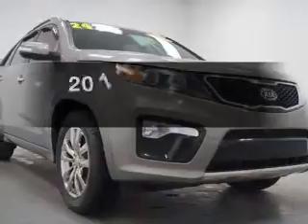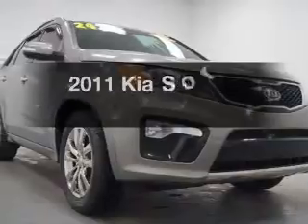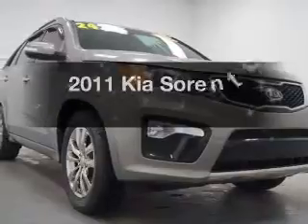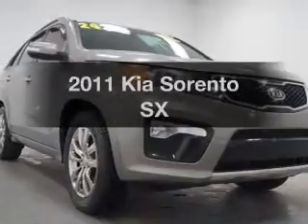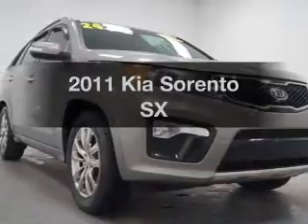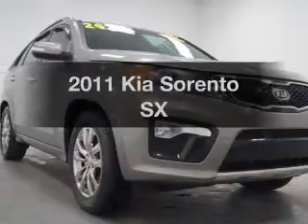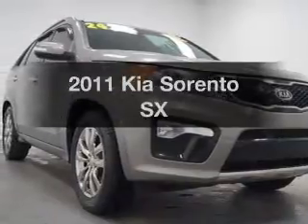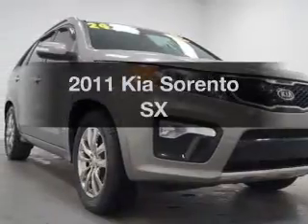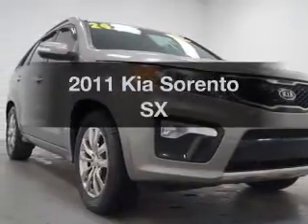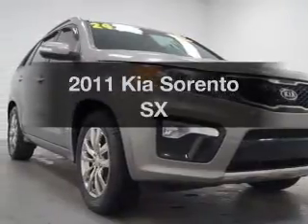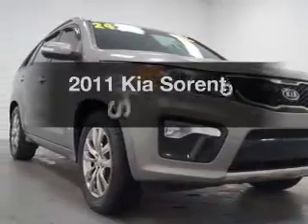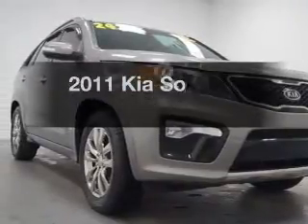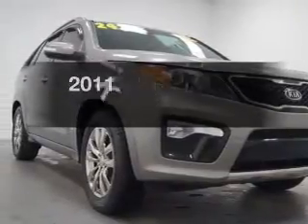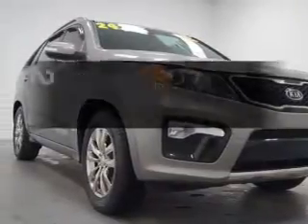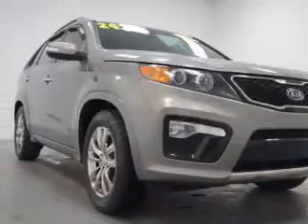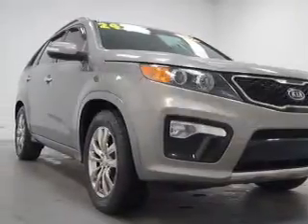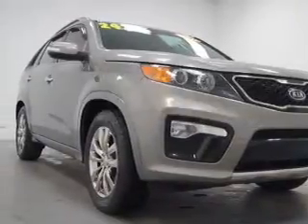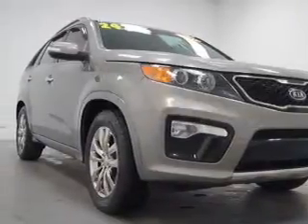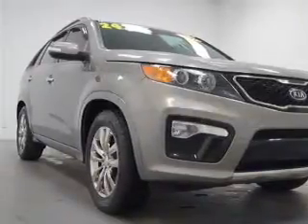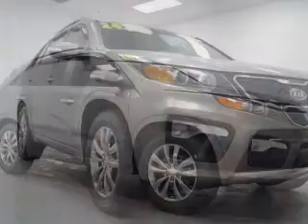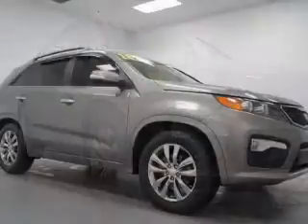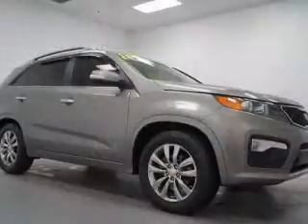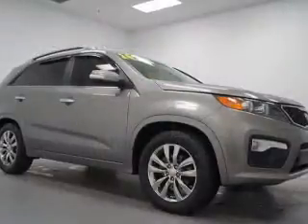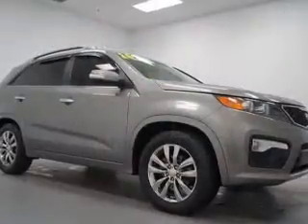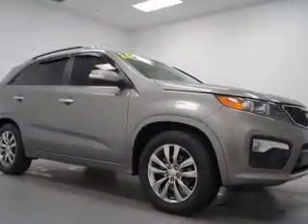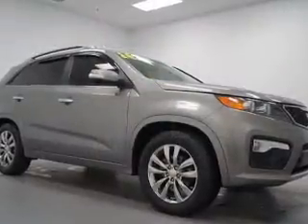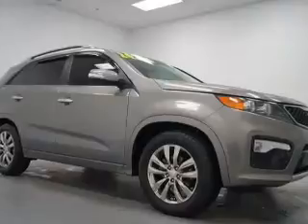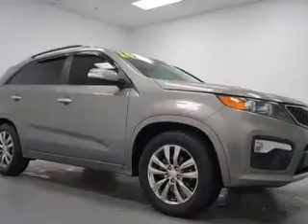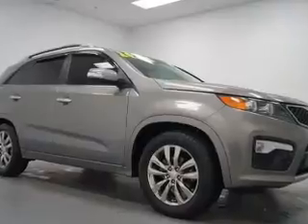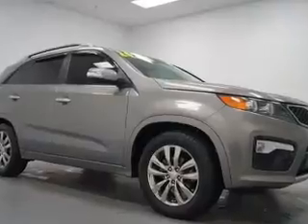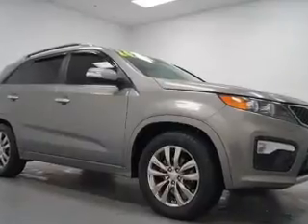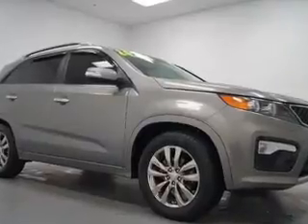Presenting the 2011 Kia Sorento. Travel the roads in style and comfort in this great vehicle.